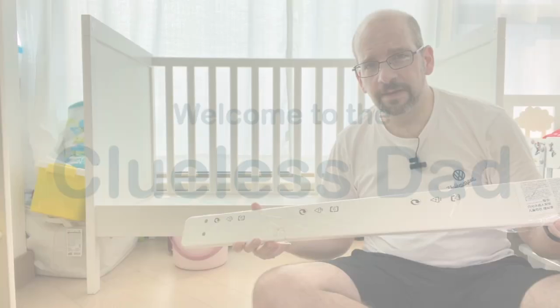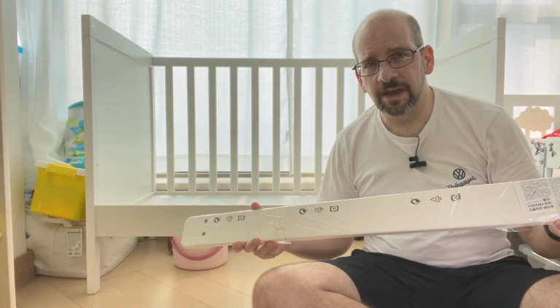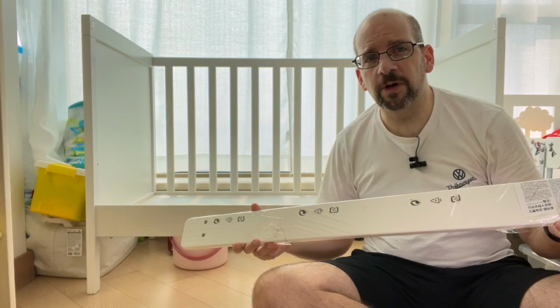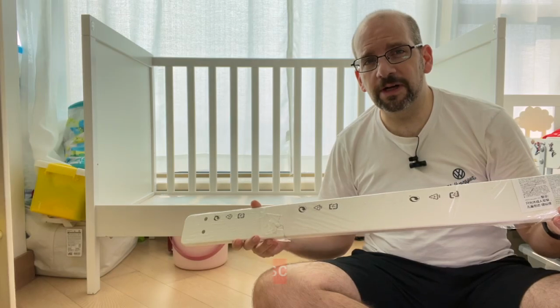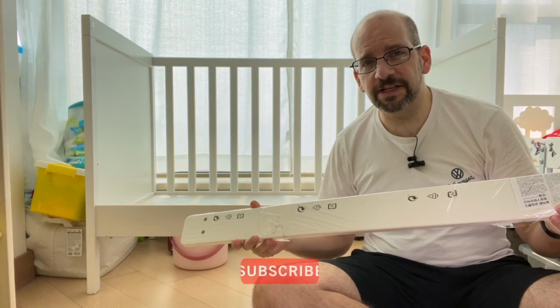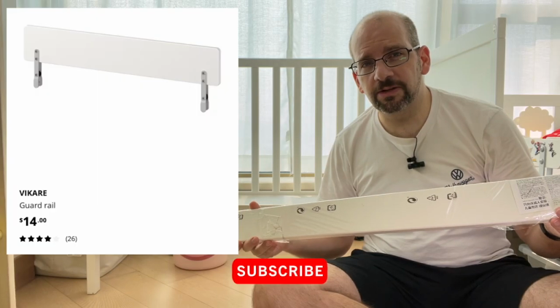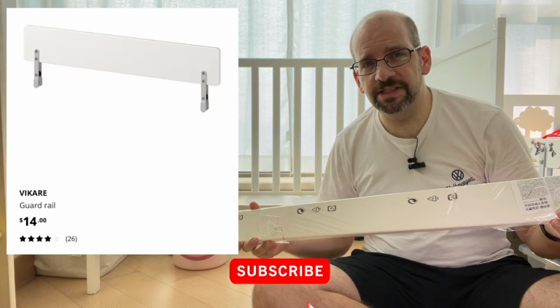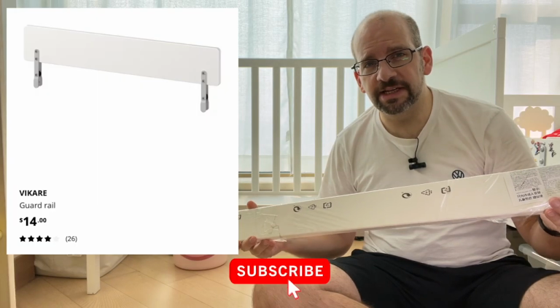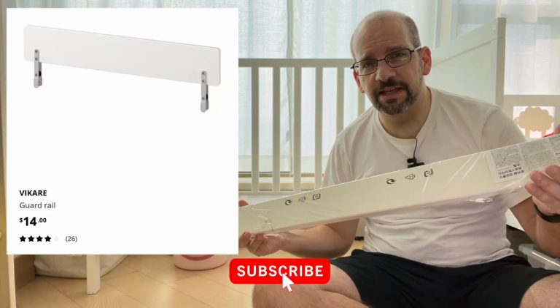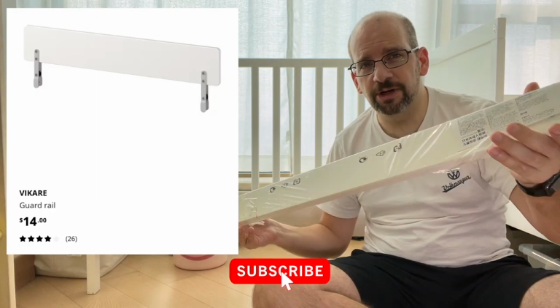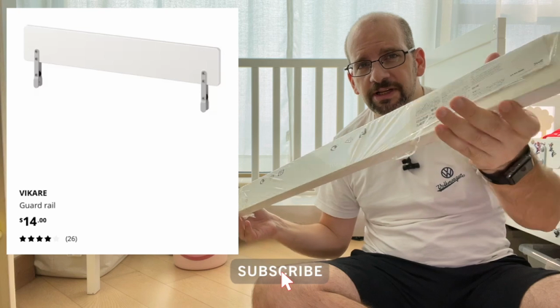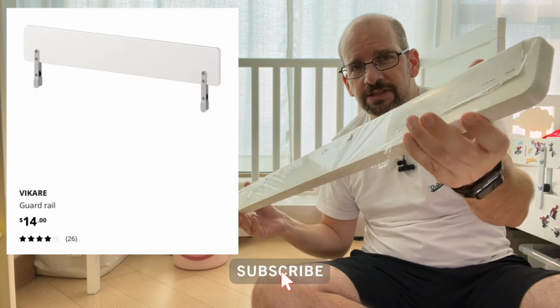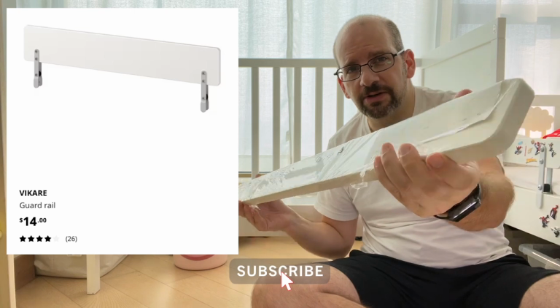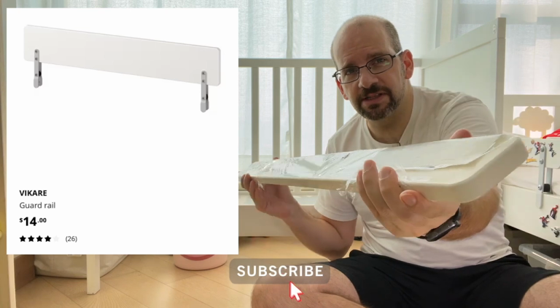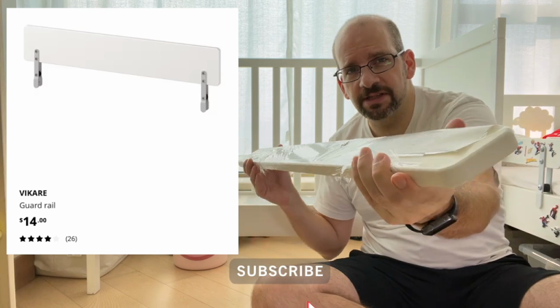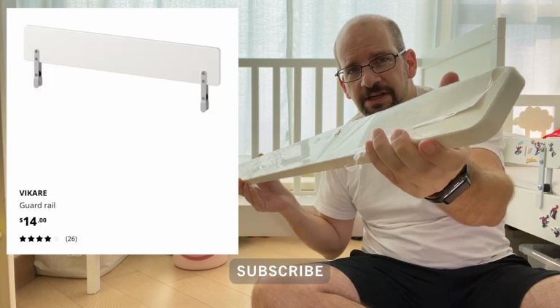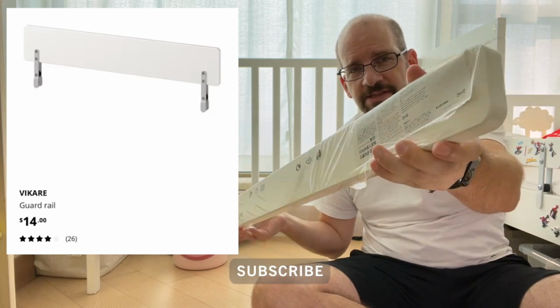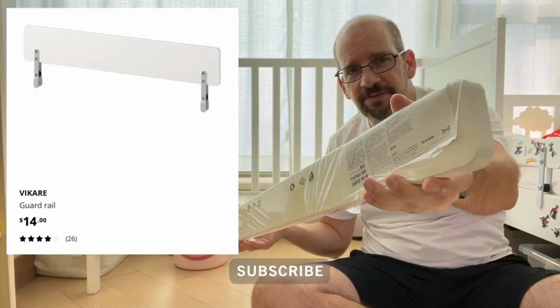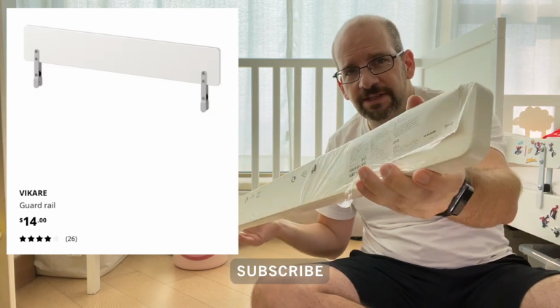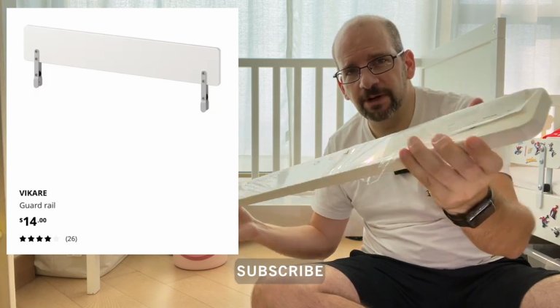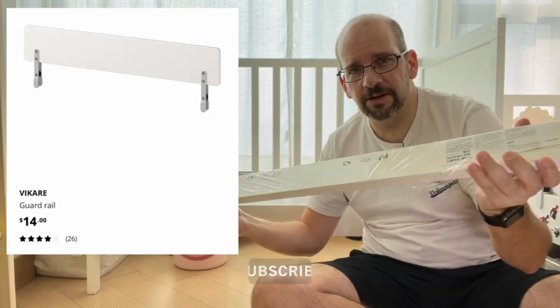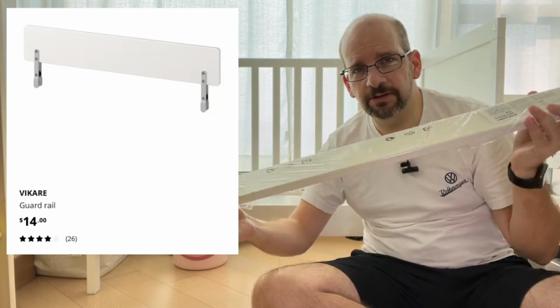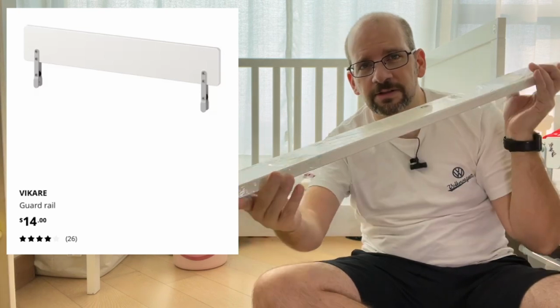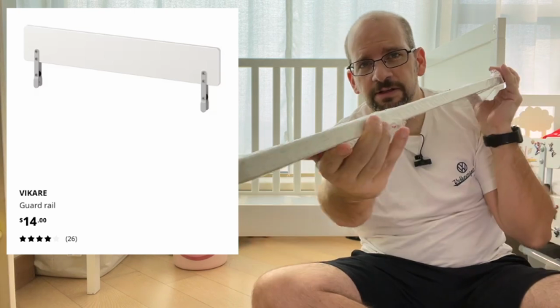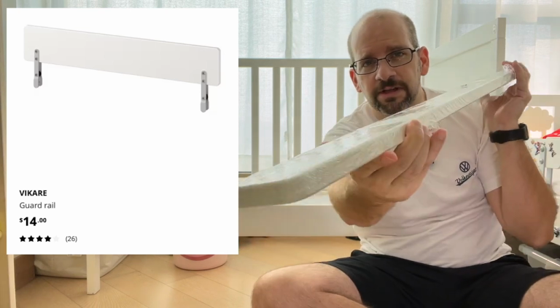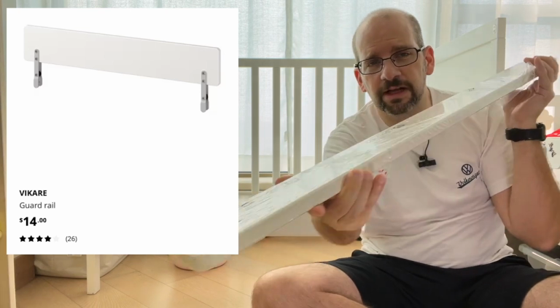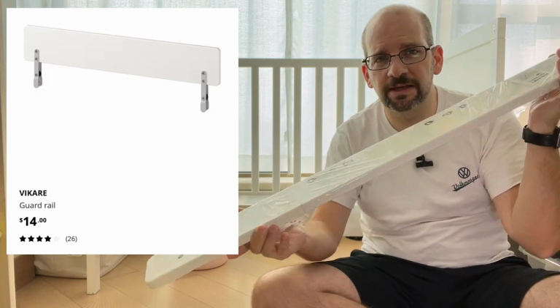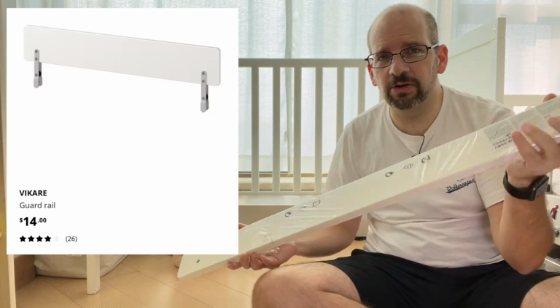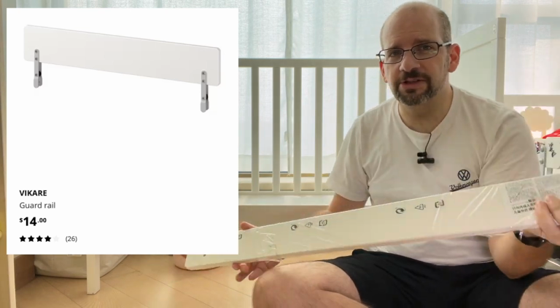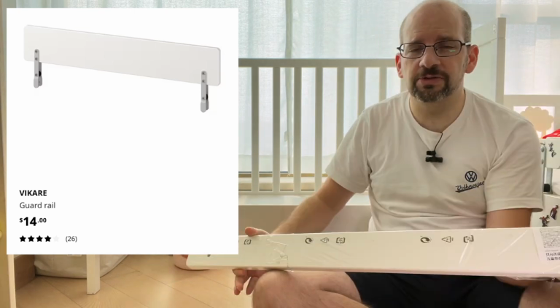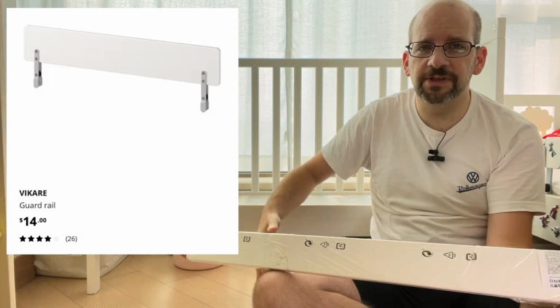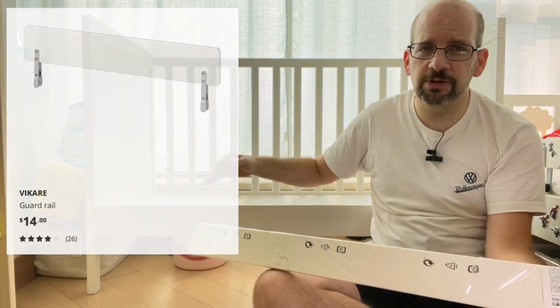Hey everyone, welcome back to The Coolest Dad. Today we're going to install this safety rail here on the Sunvig Crib.